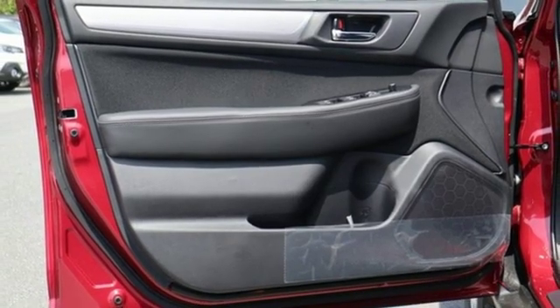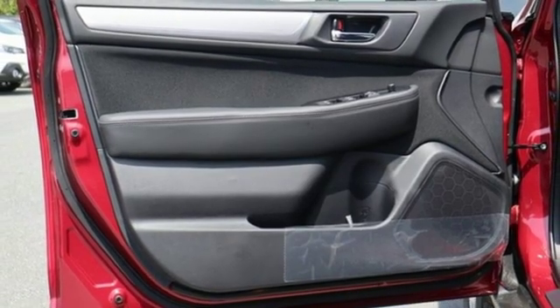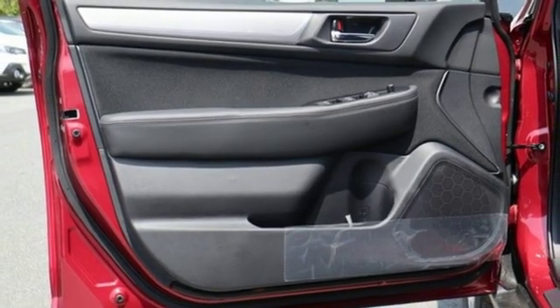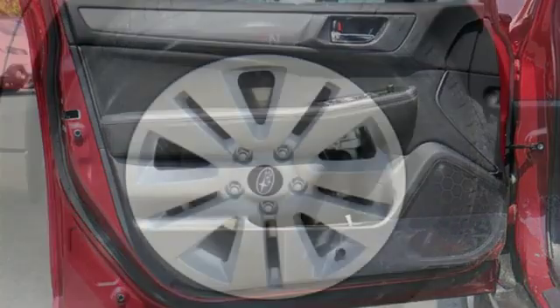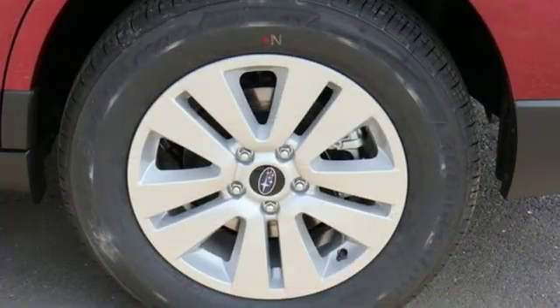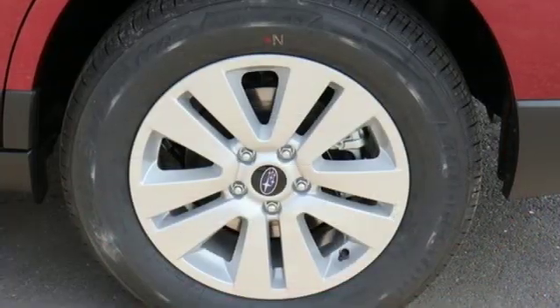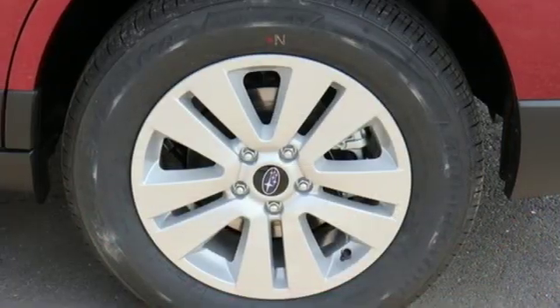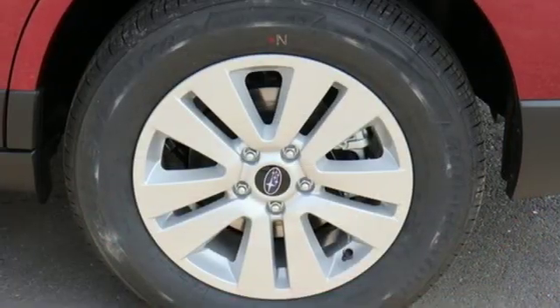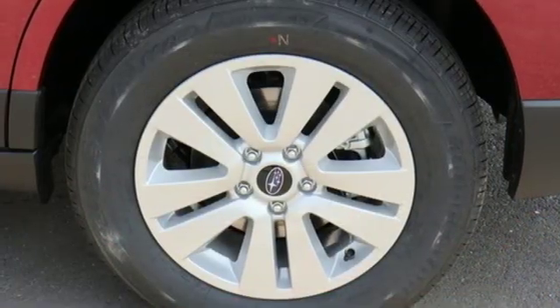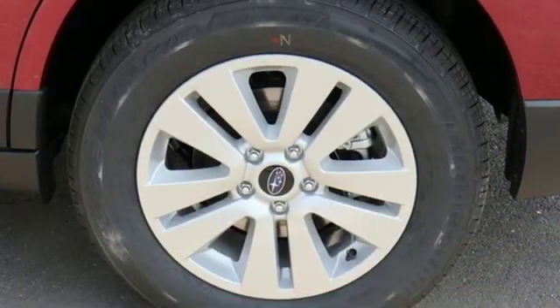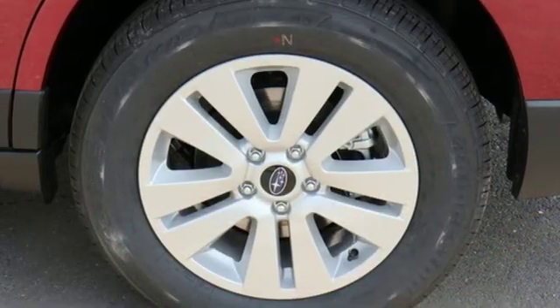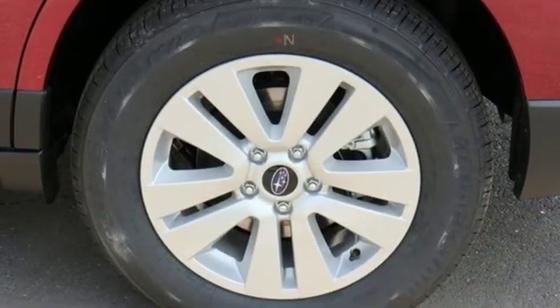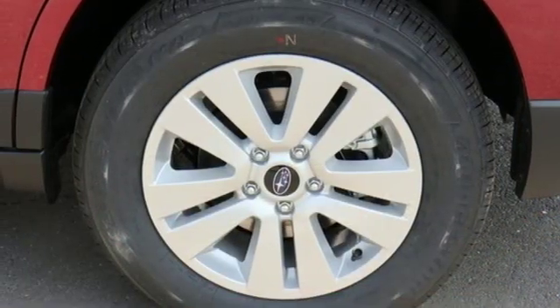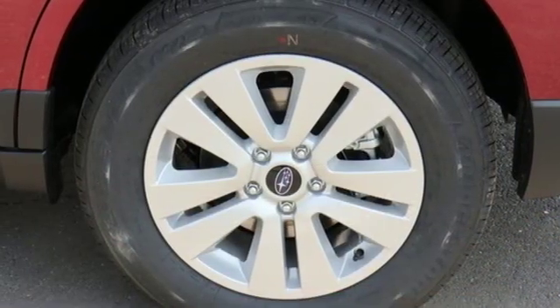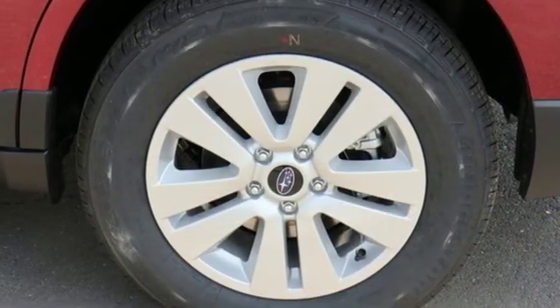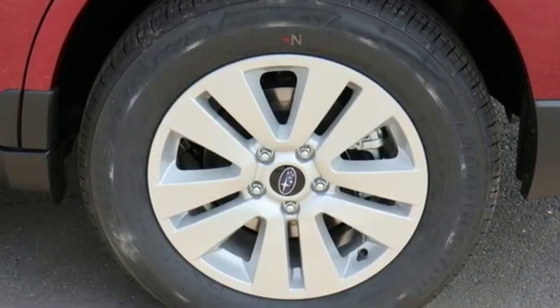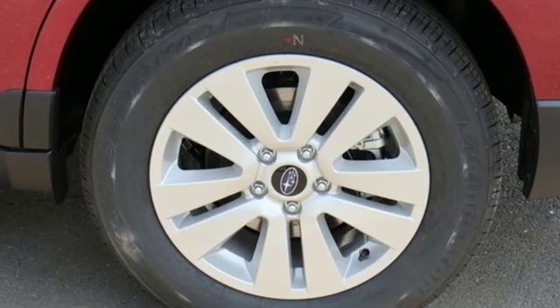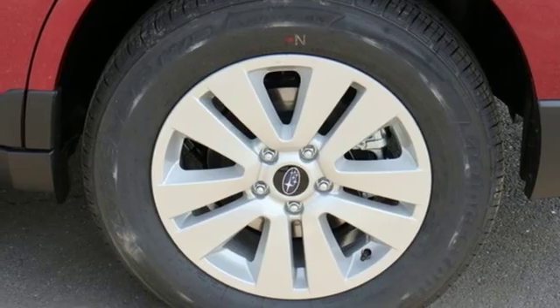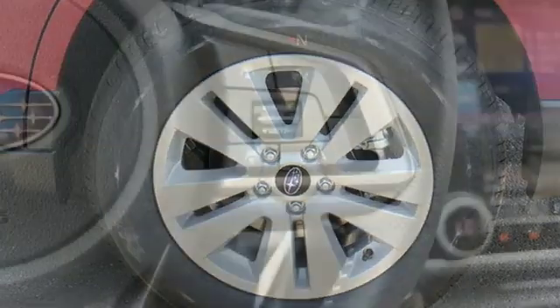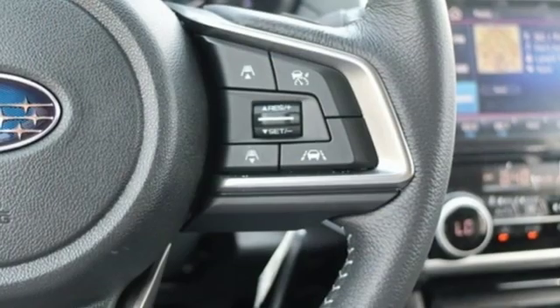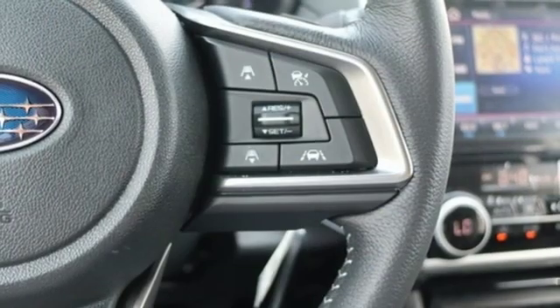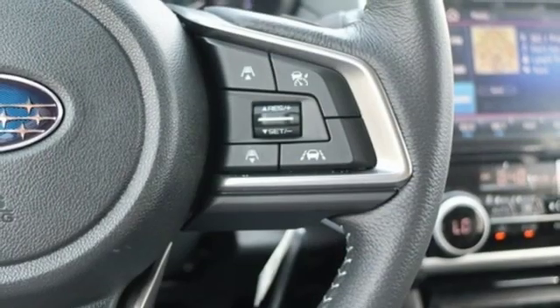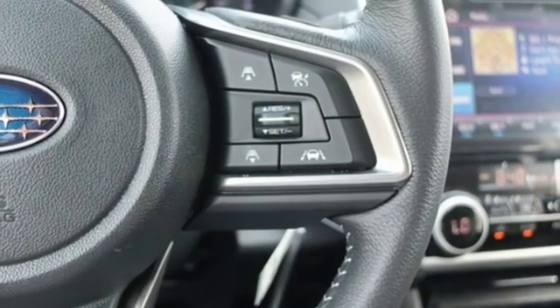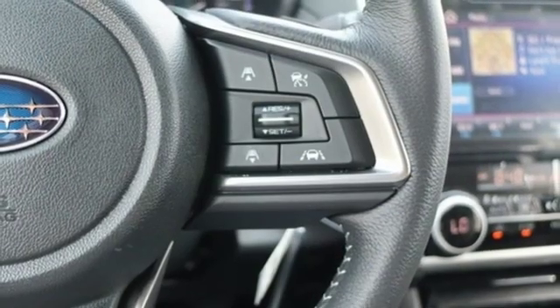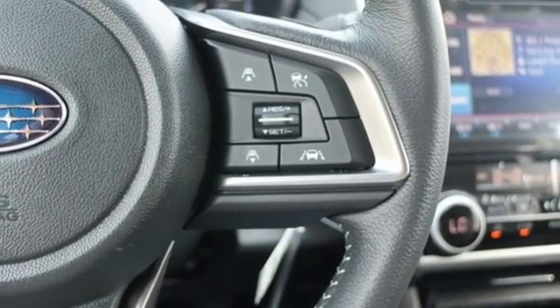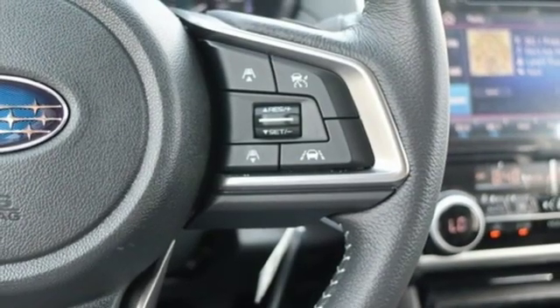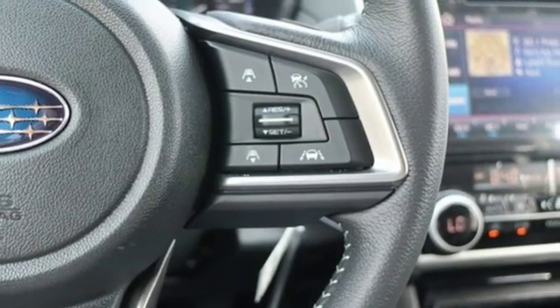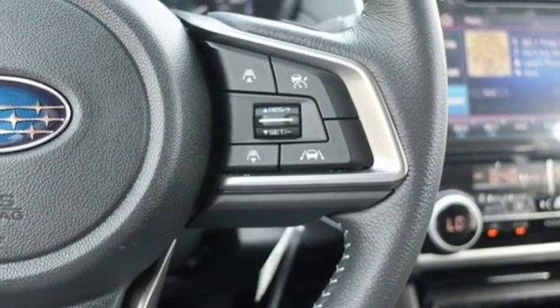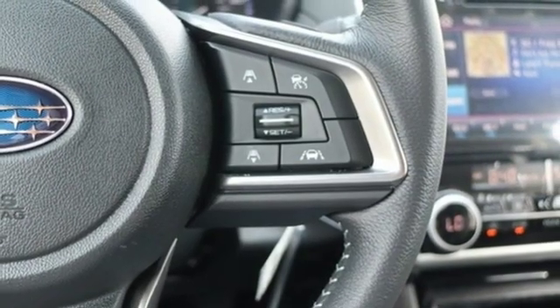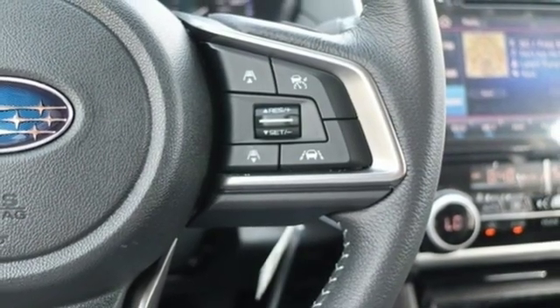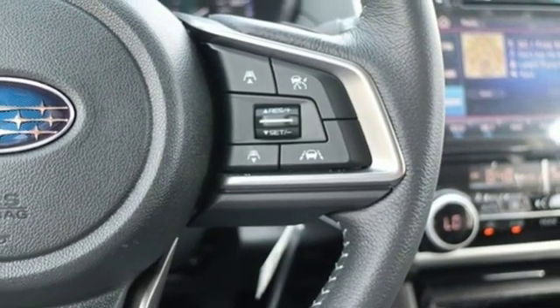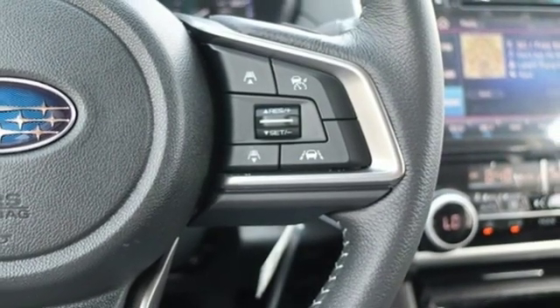Continuously variable automatic transmission, active grille shutters, gas pressurized shocks, and H4 engine.